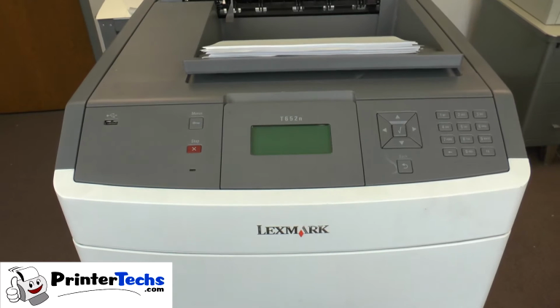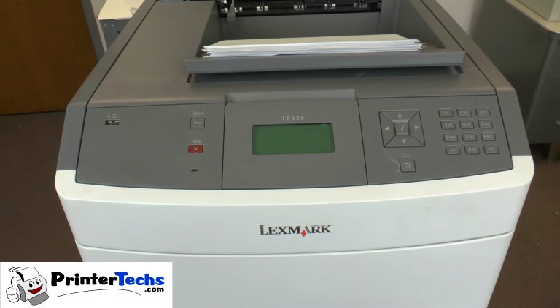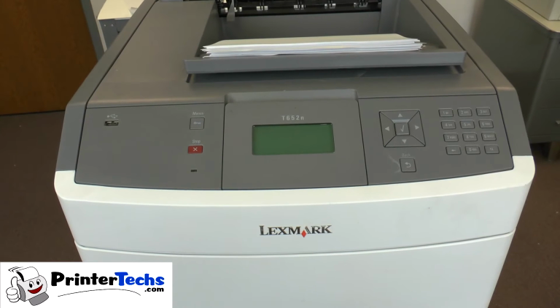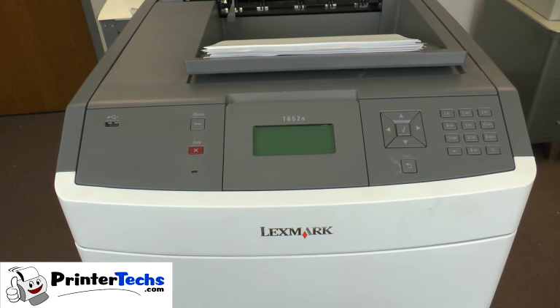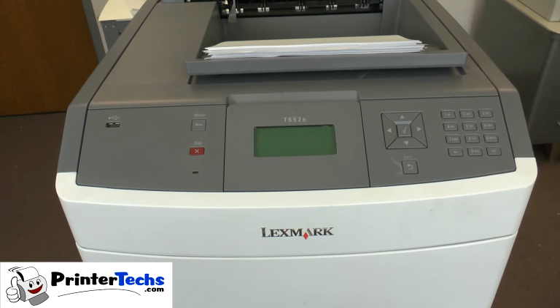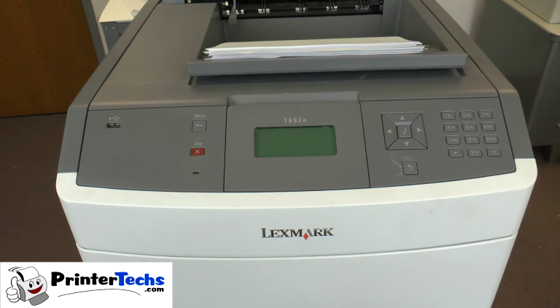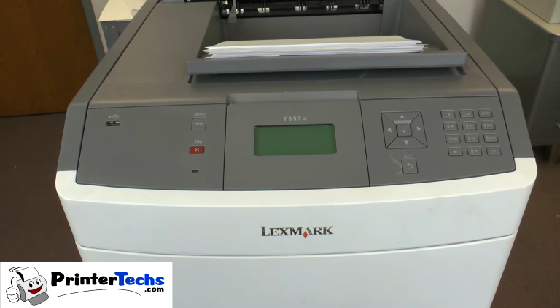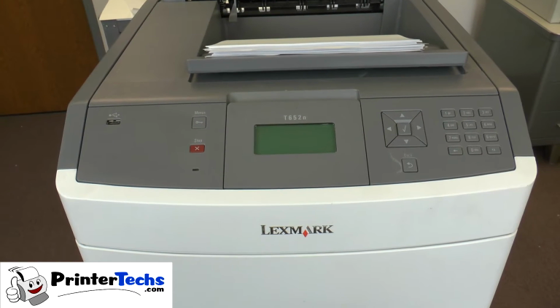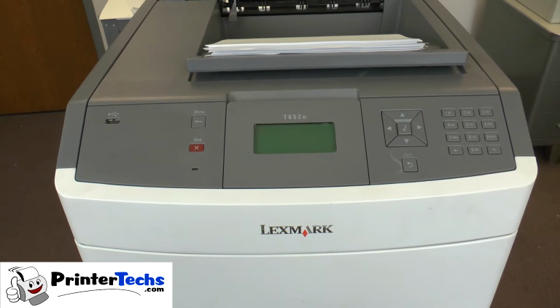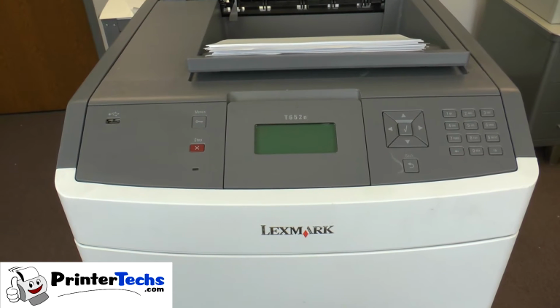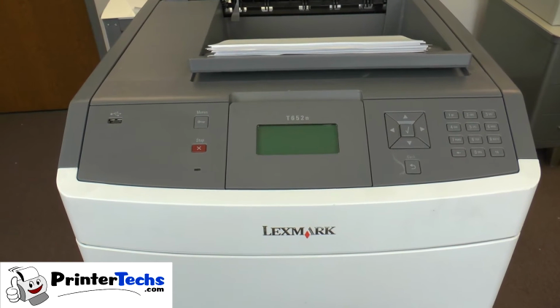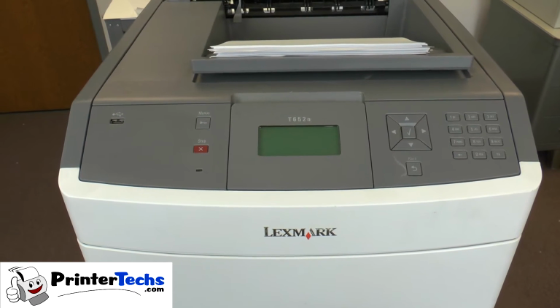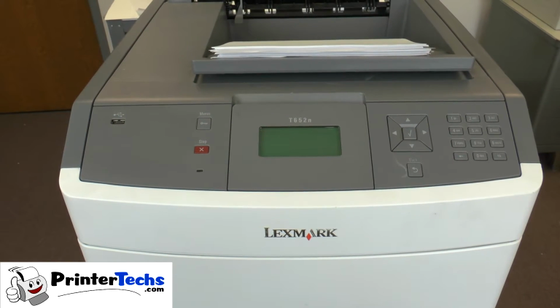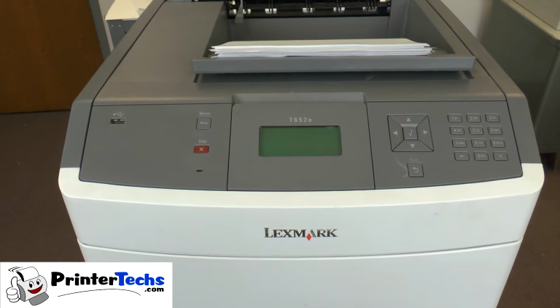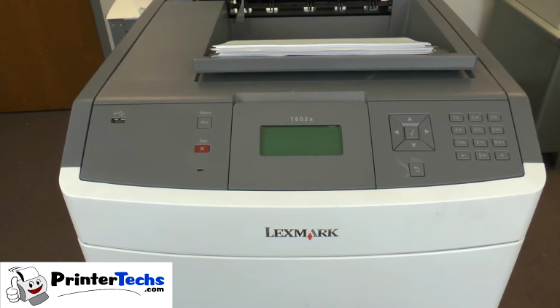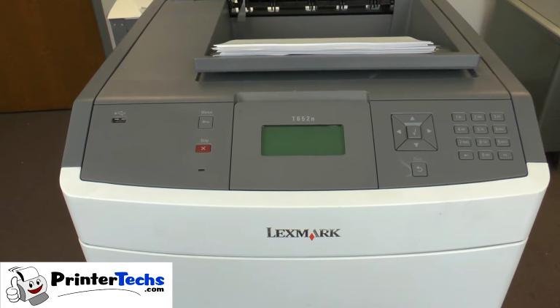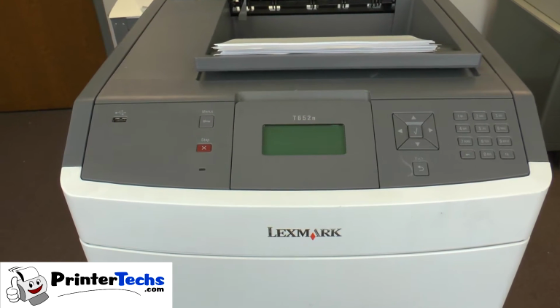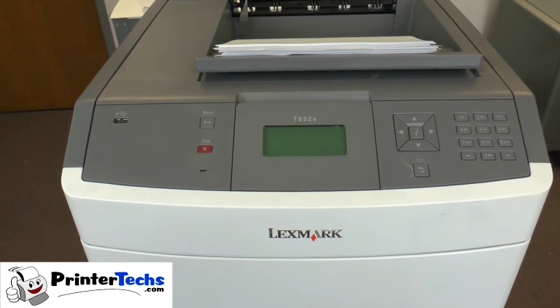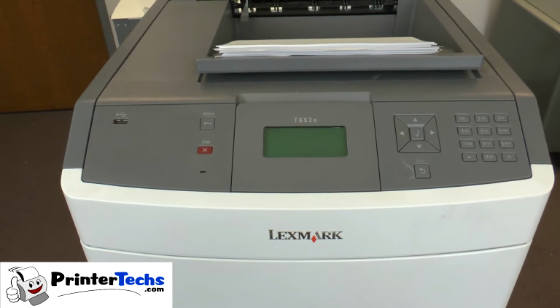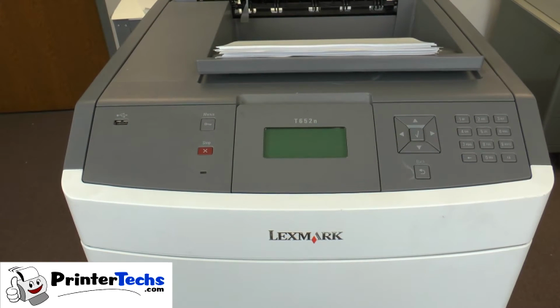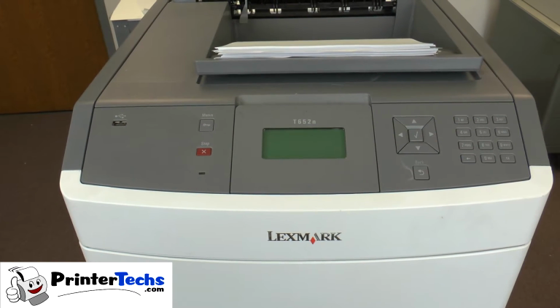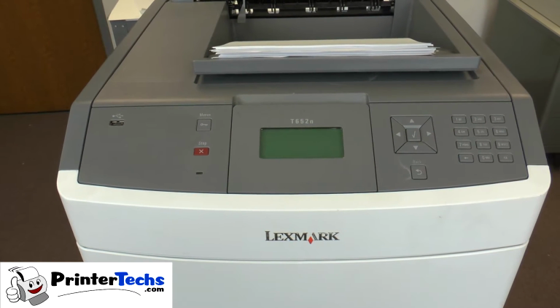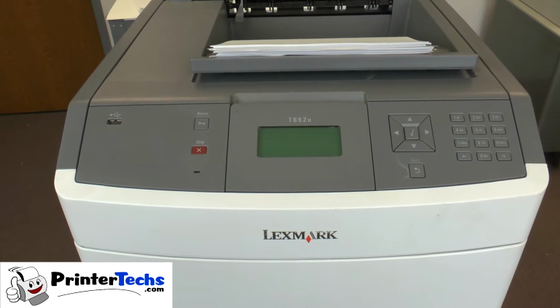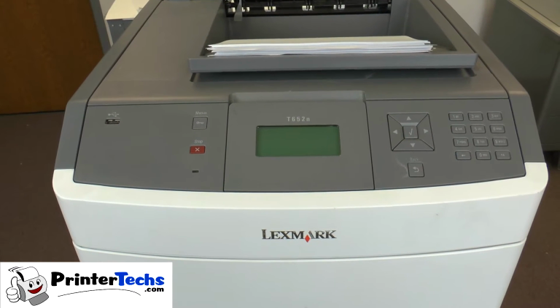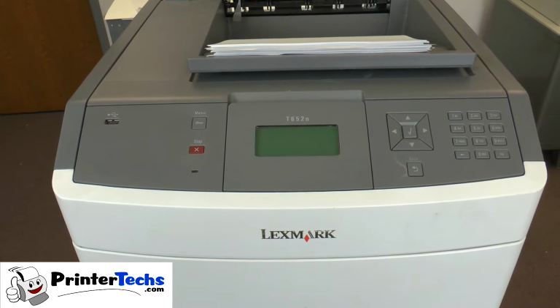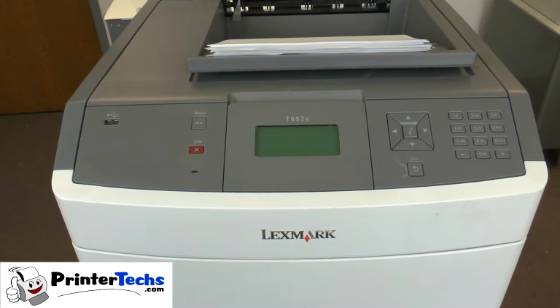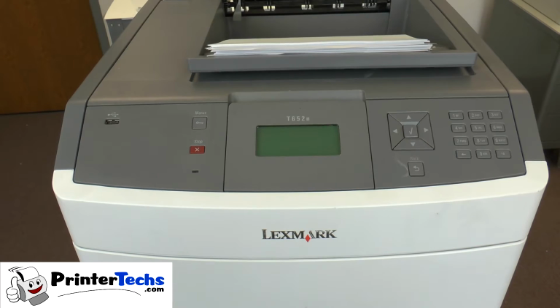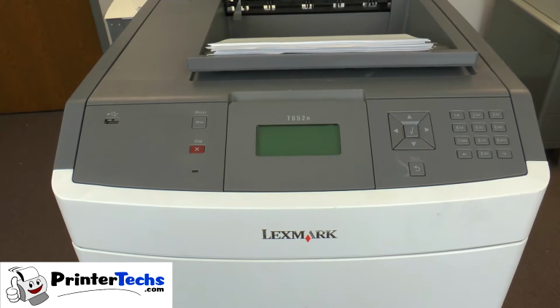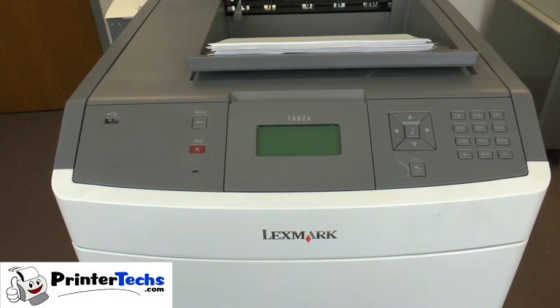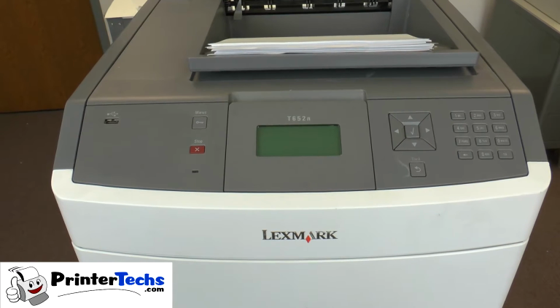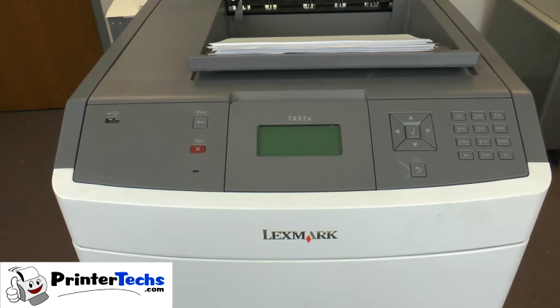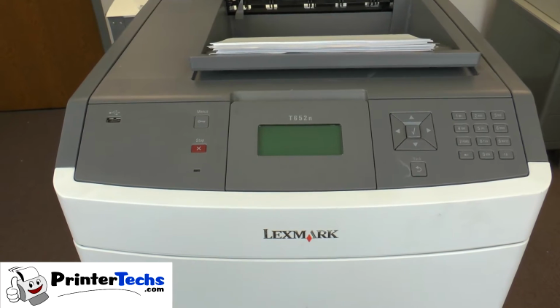In this video, we're going to show you how to remove and replace the transfer roller and the charge roller in a Lexmark T650 series printer.